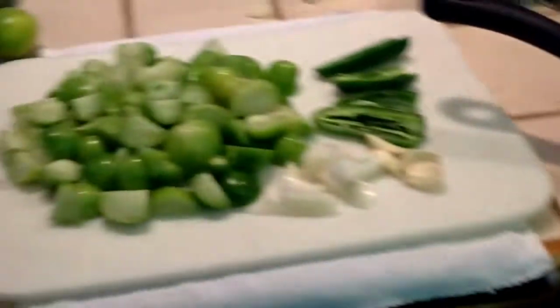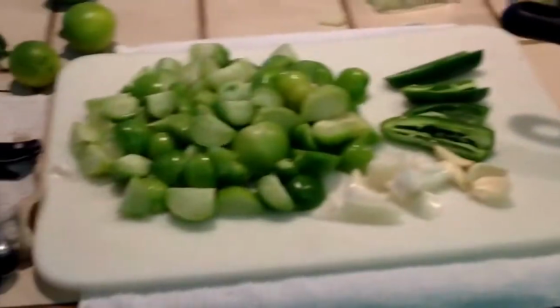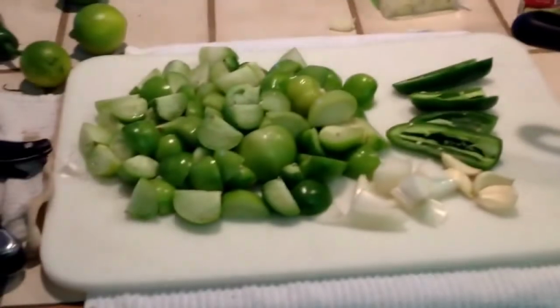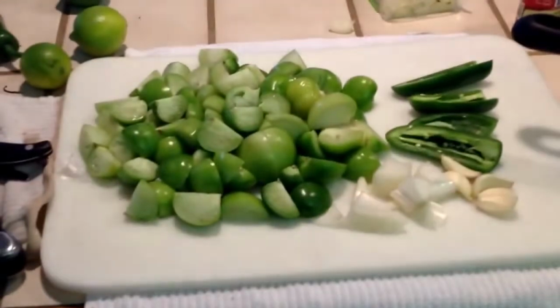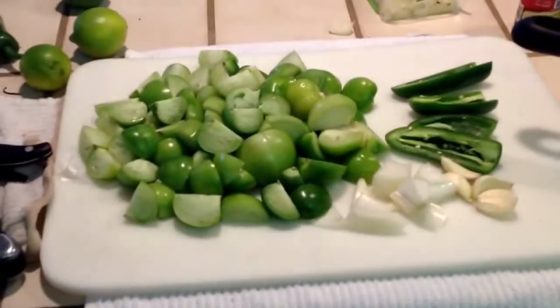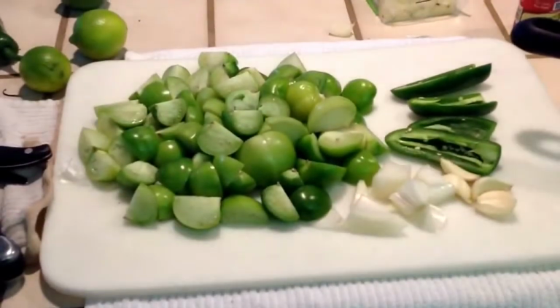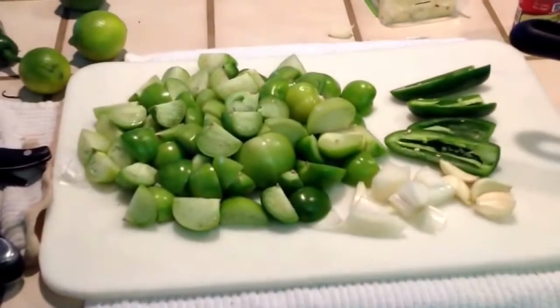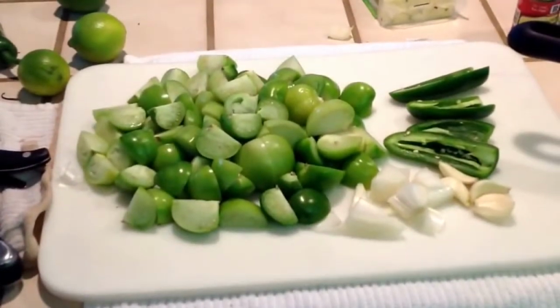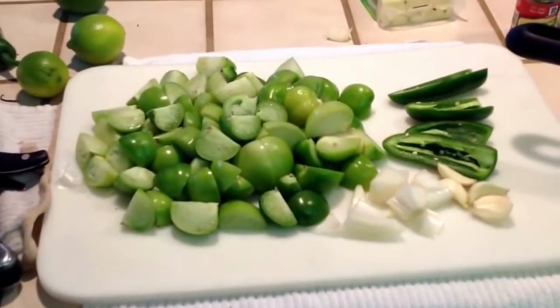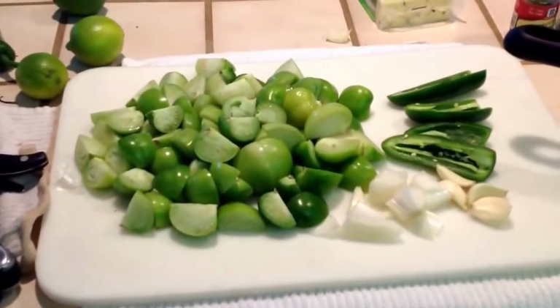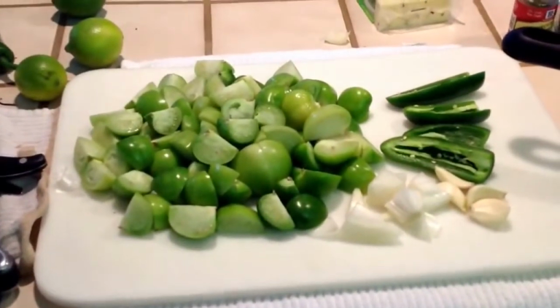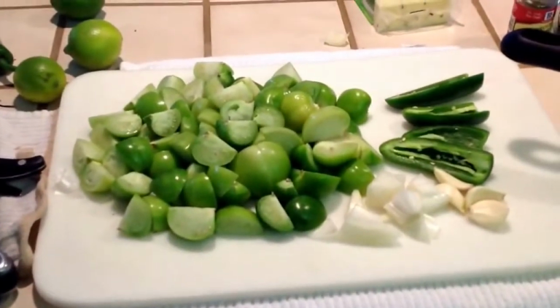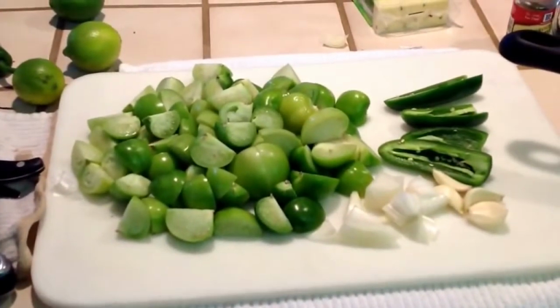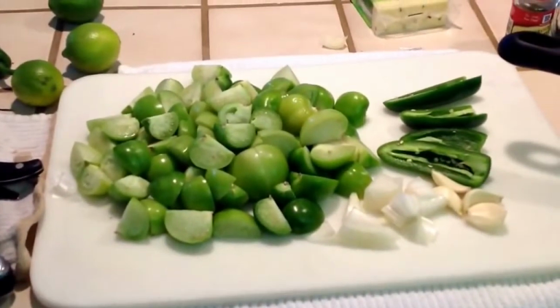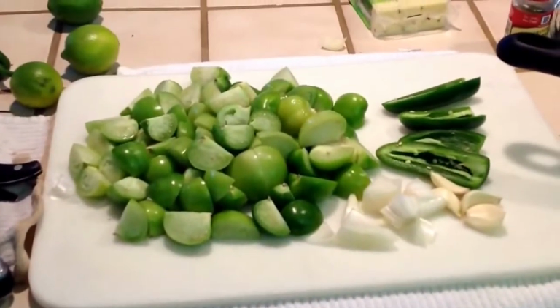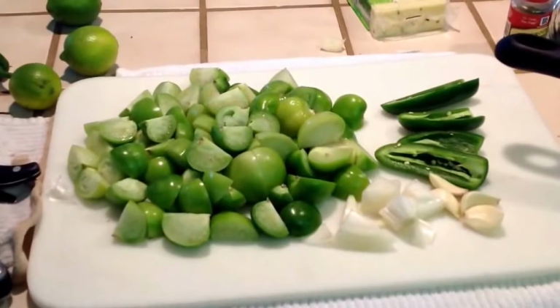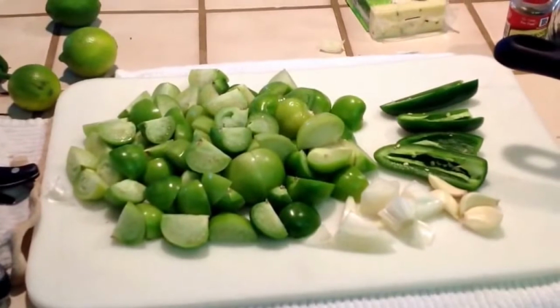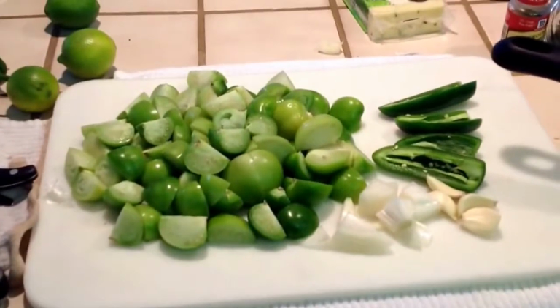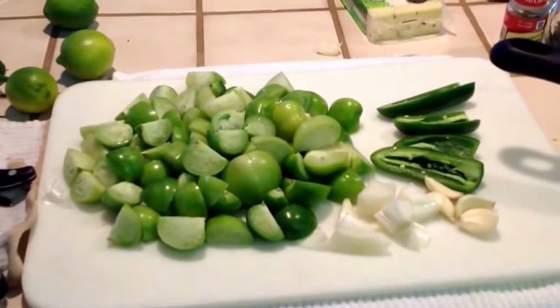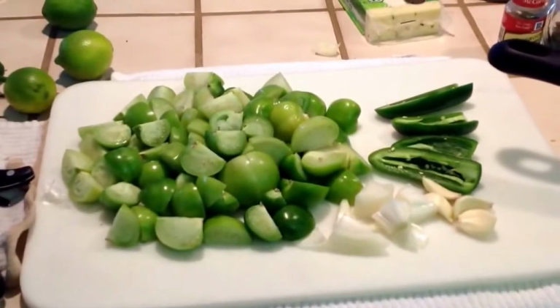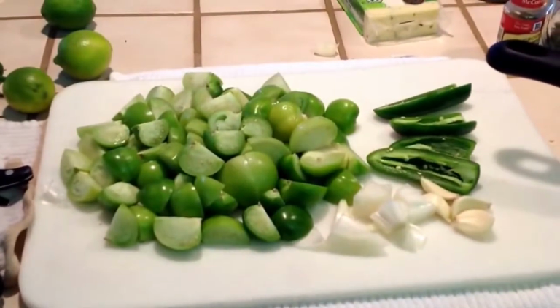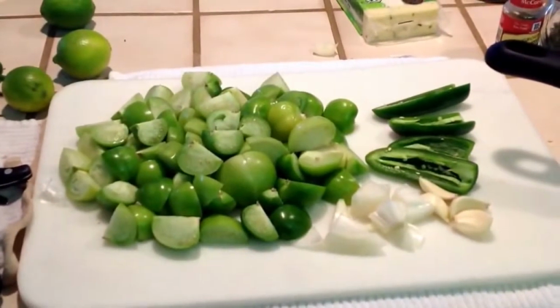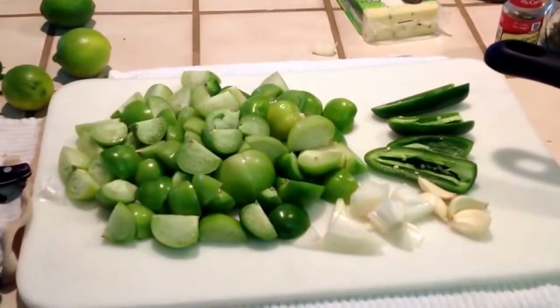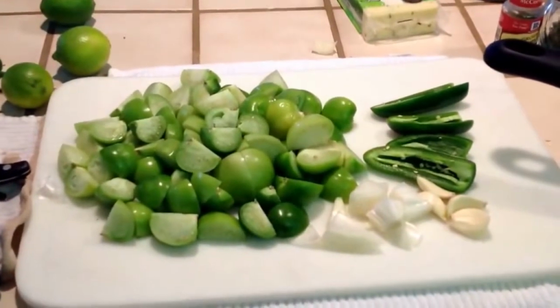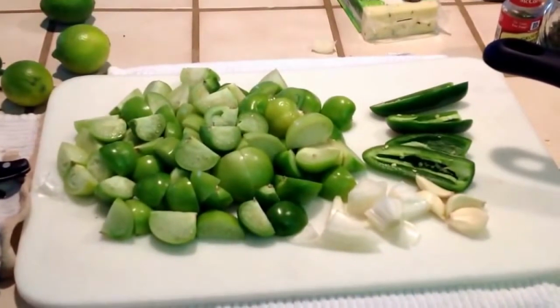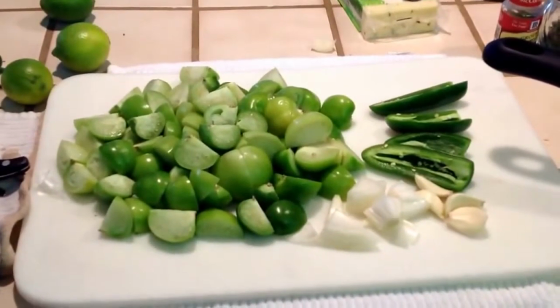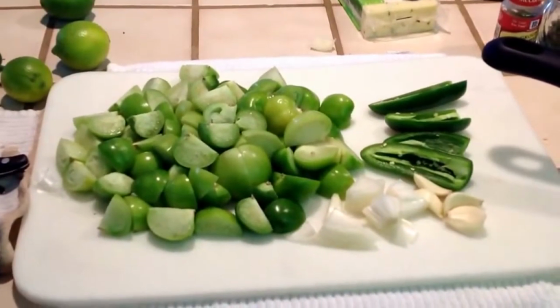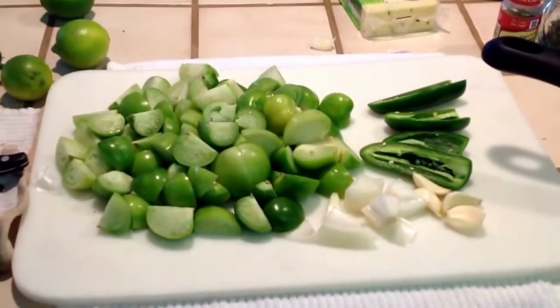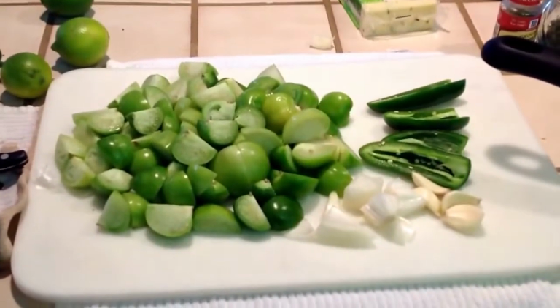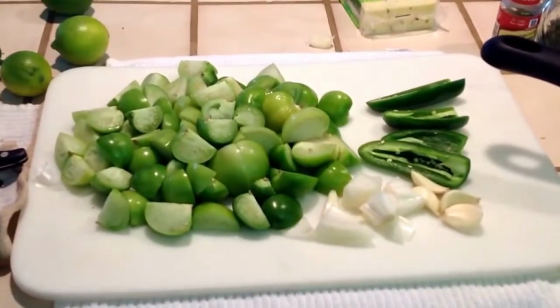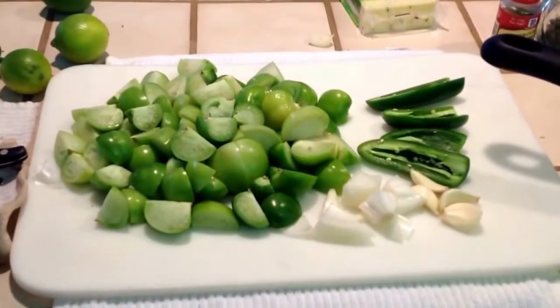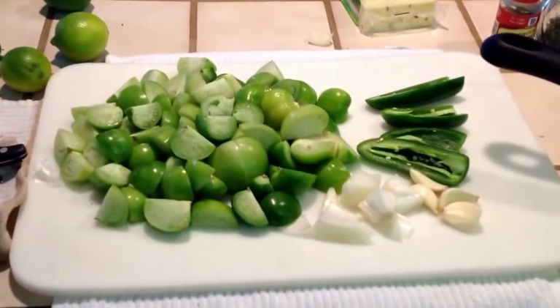Chop up the tomatillos, onion, garlic, and jalapeños and we're going to put them into the pan.